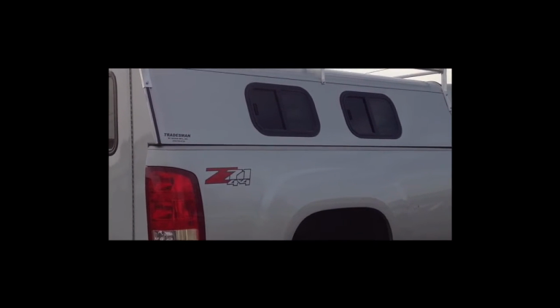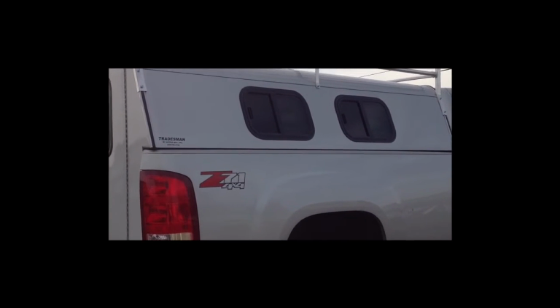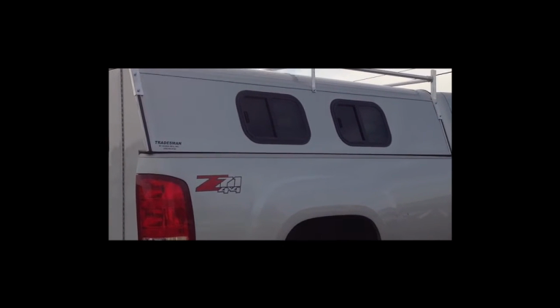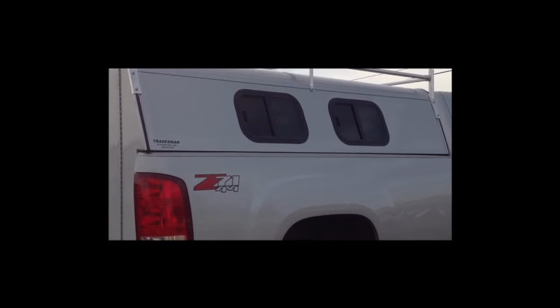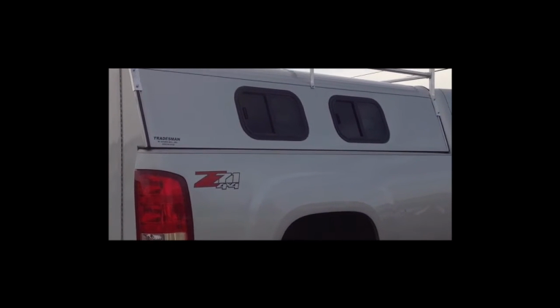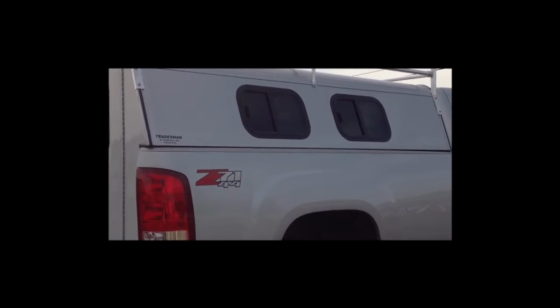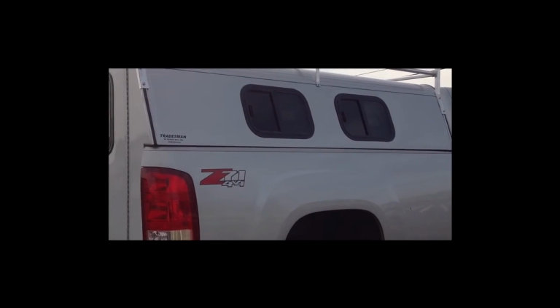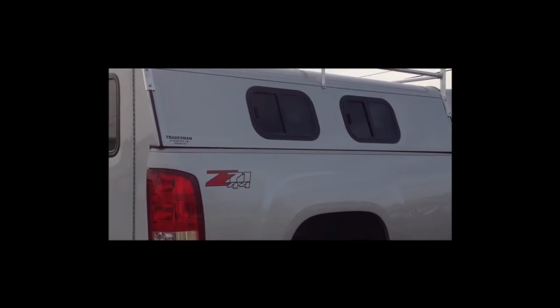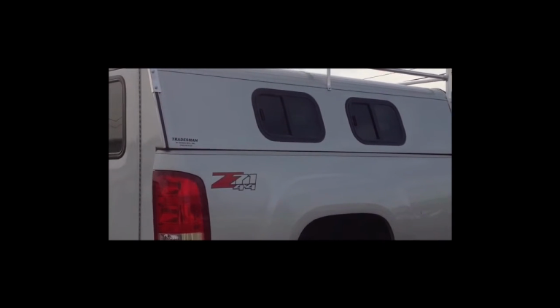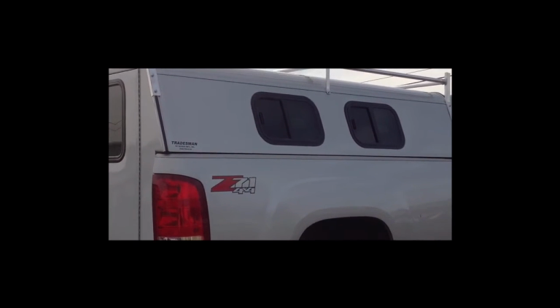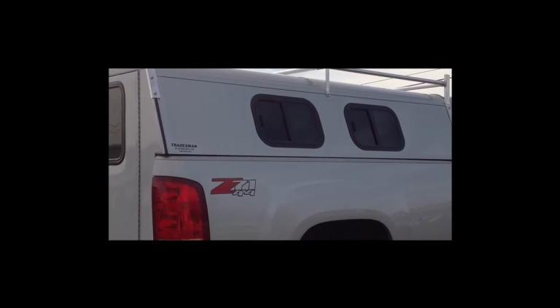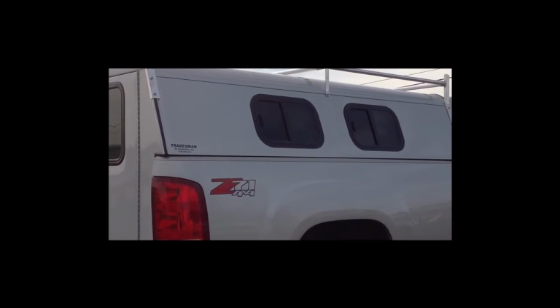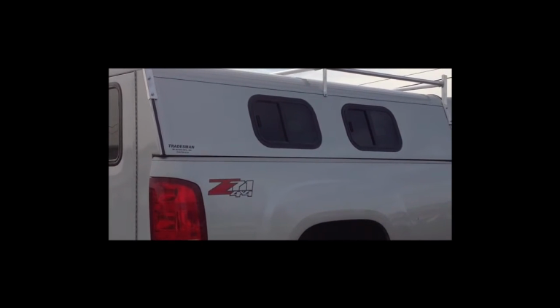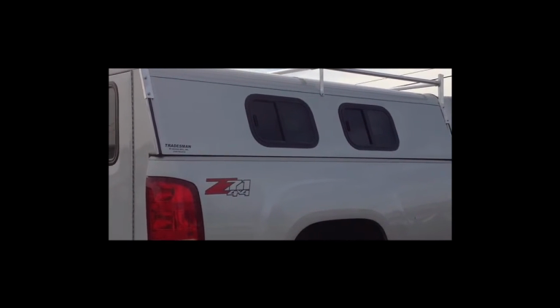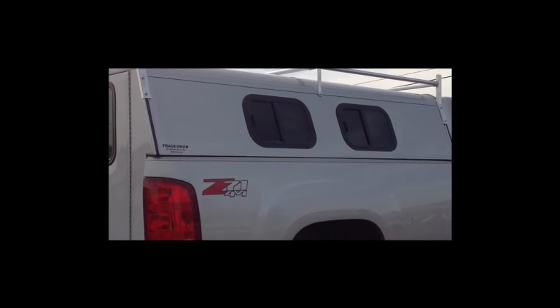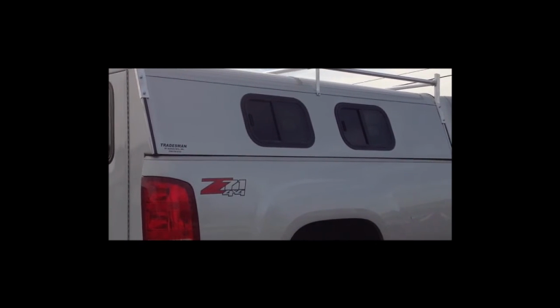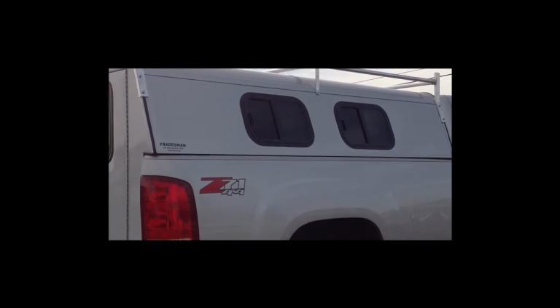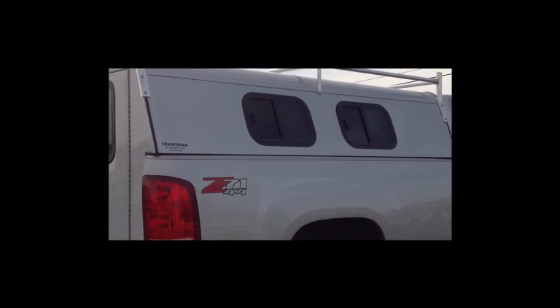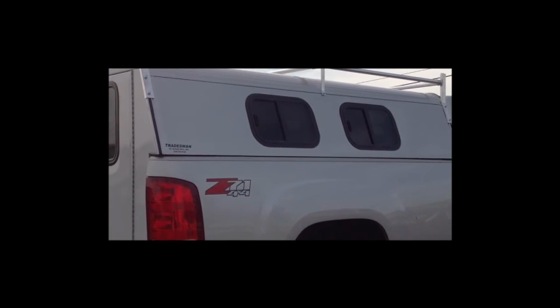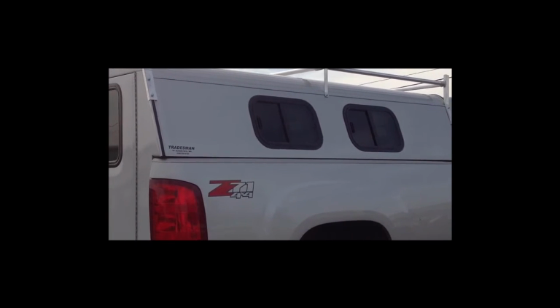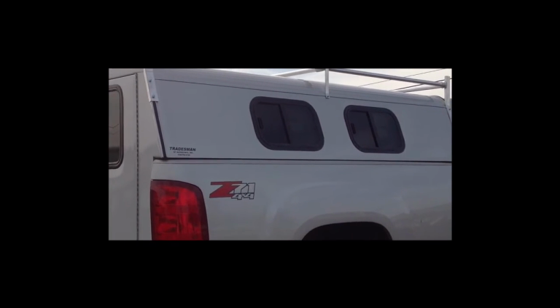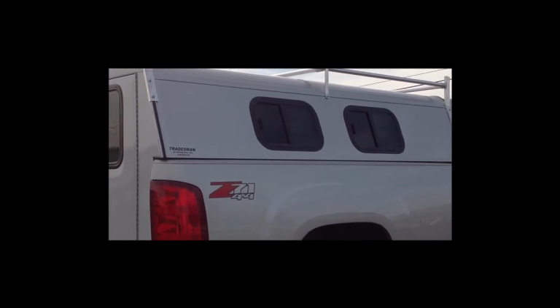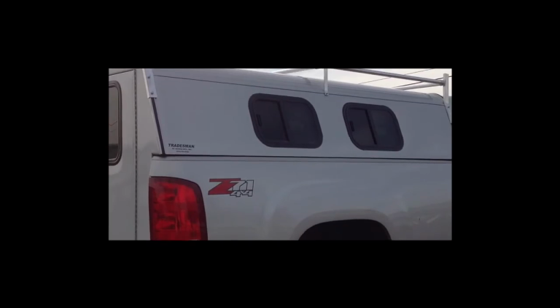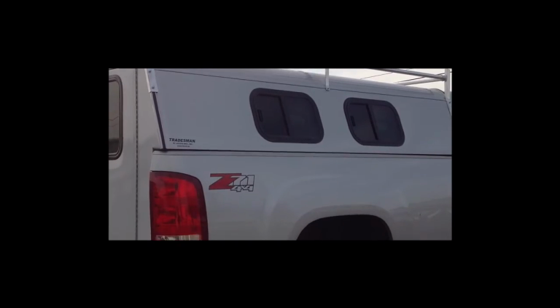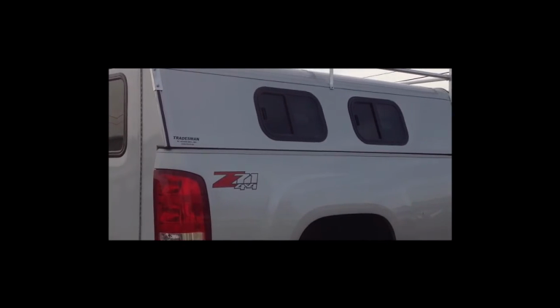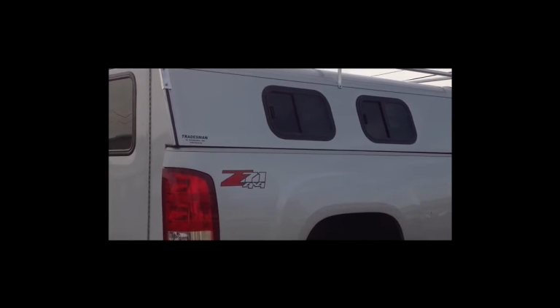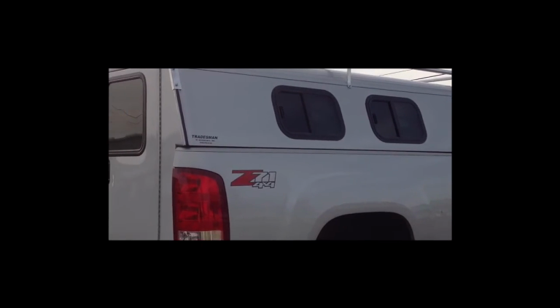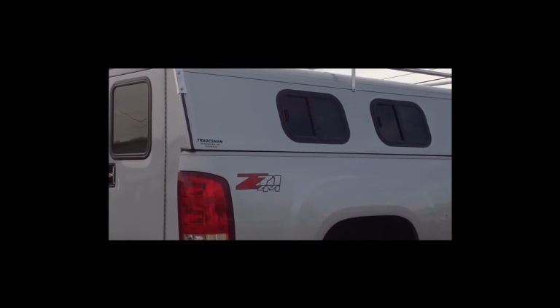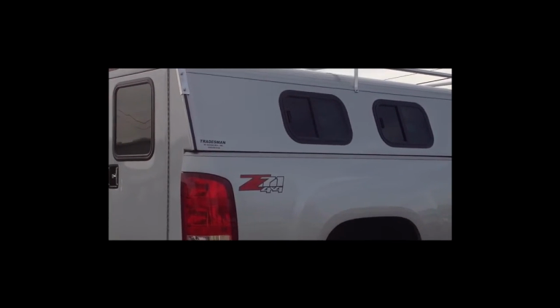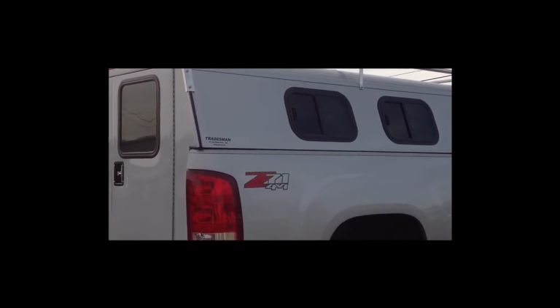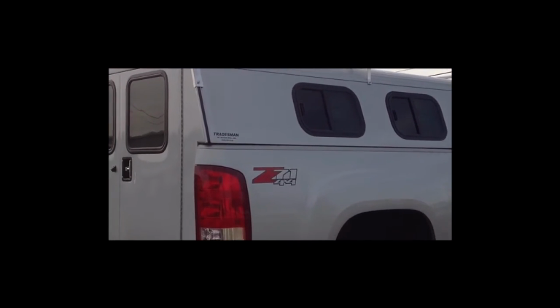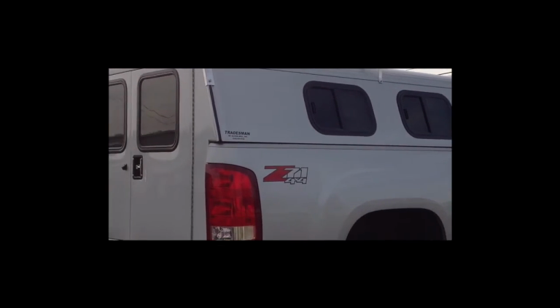Tradesman truck tops — AXS has been building the Tradesman truck tops since 1949.